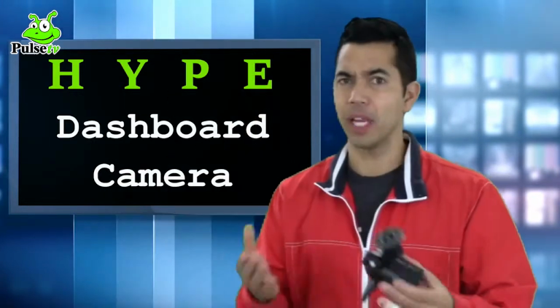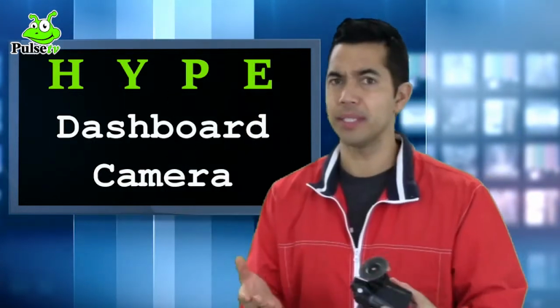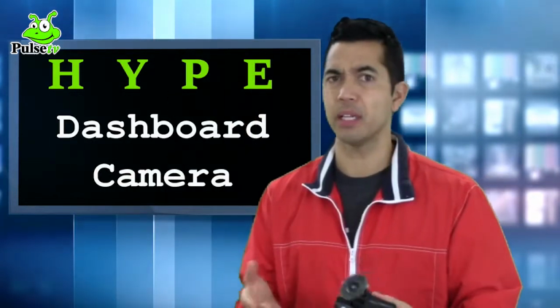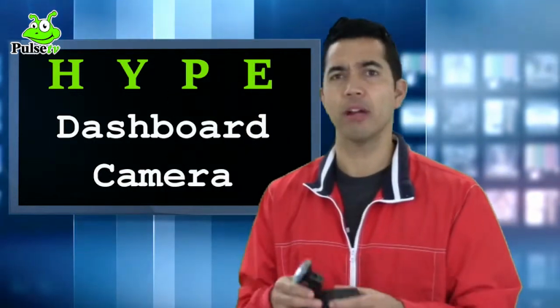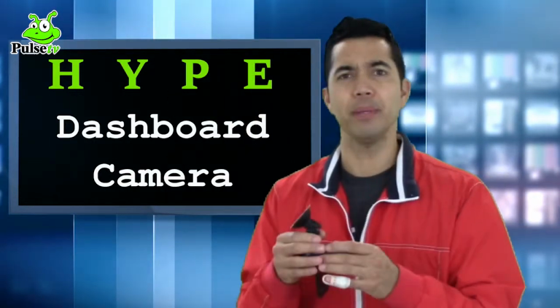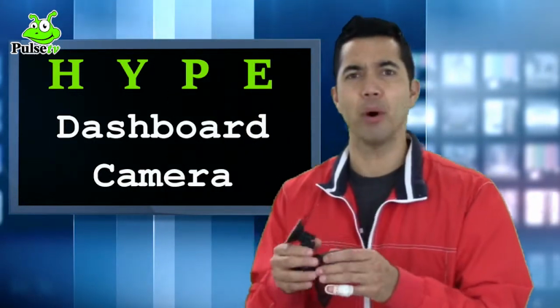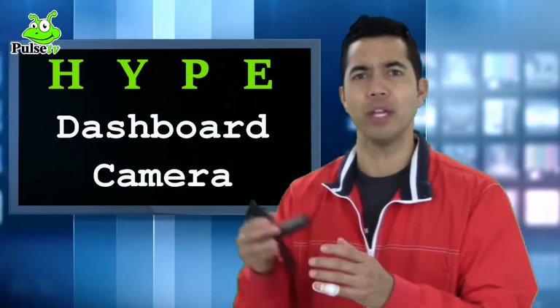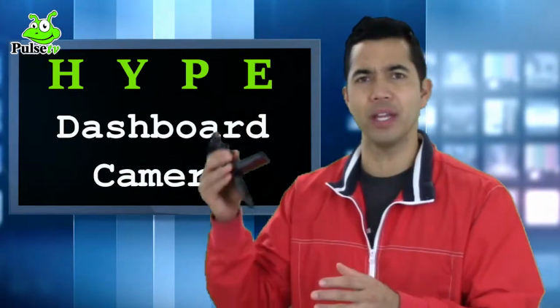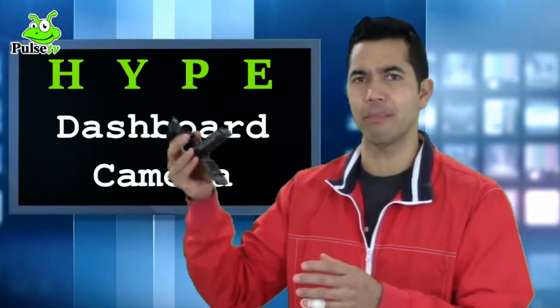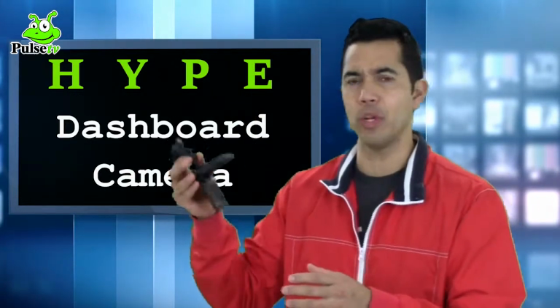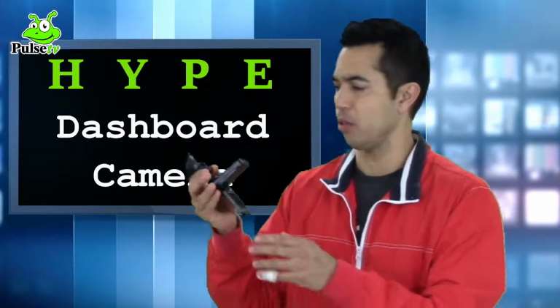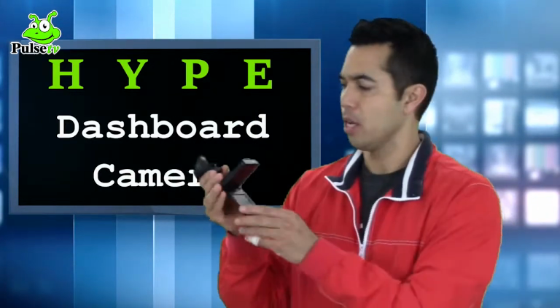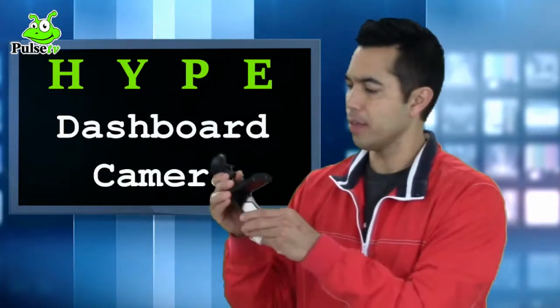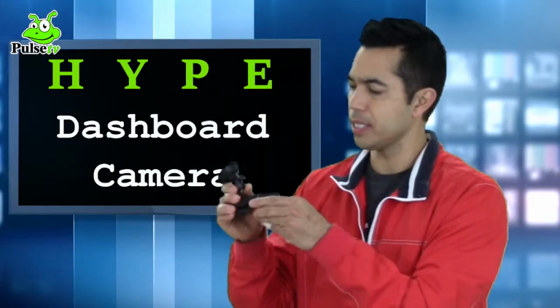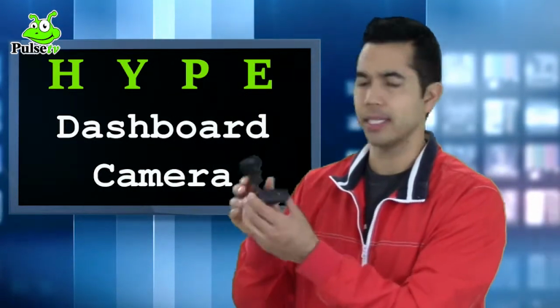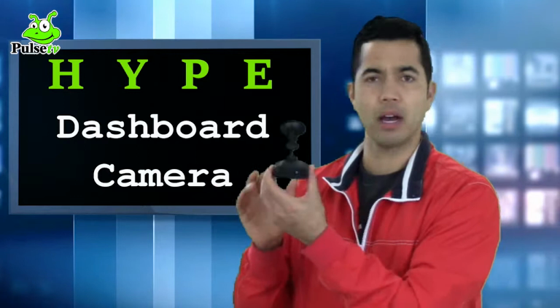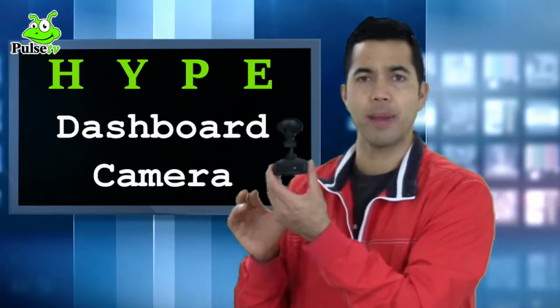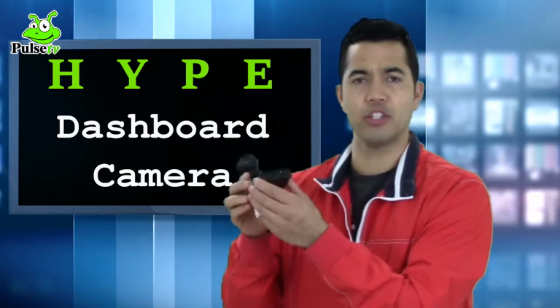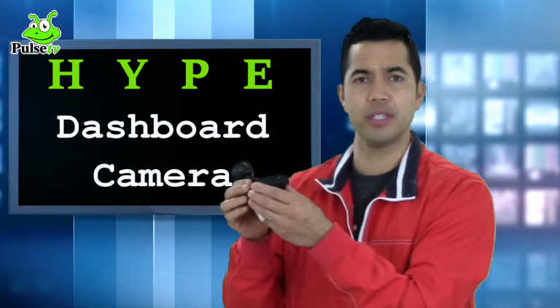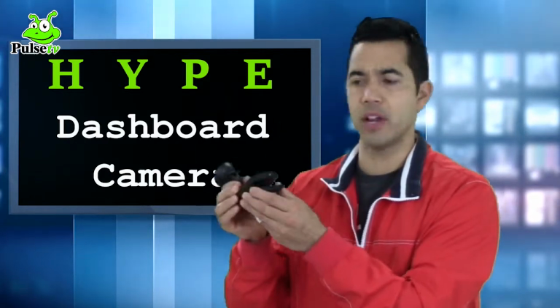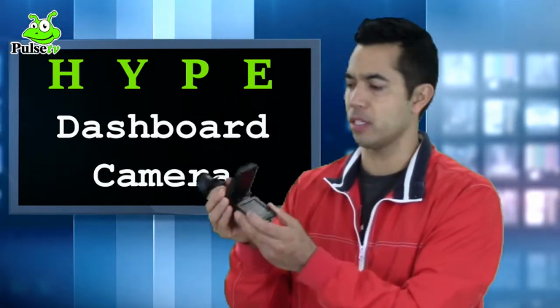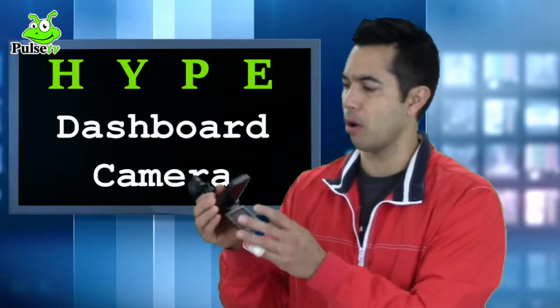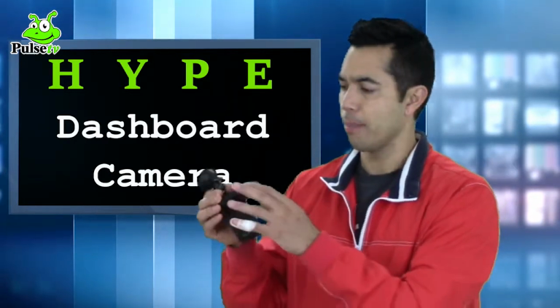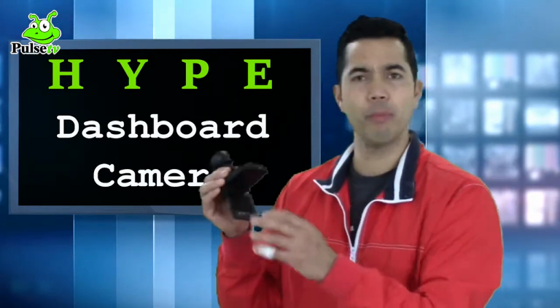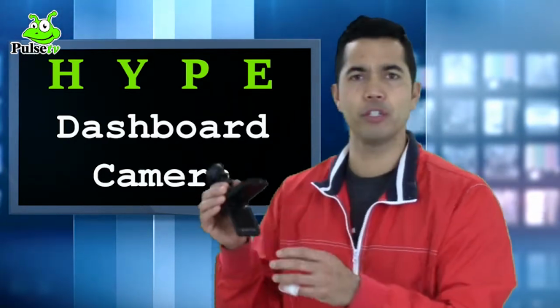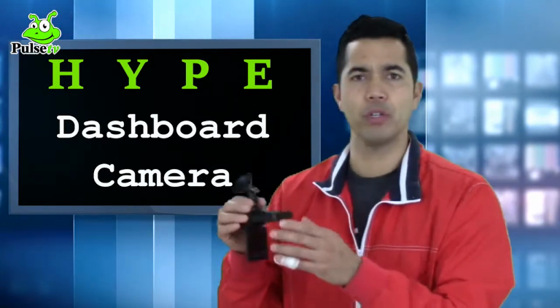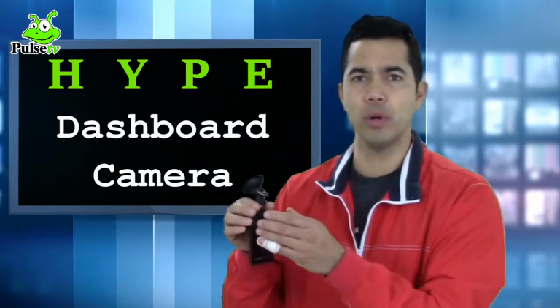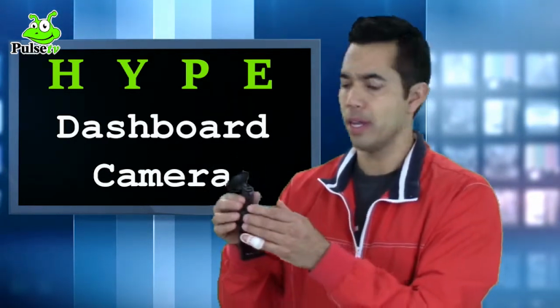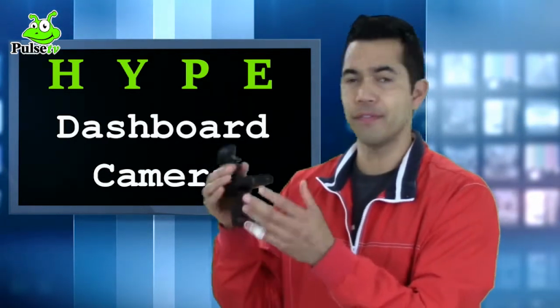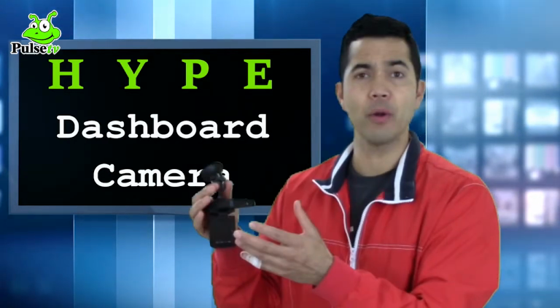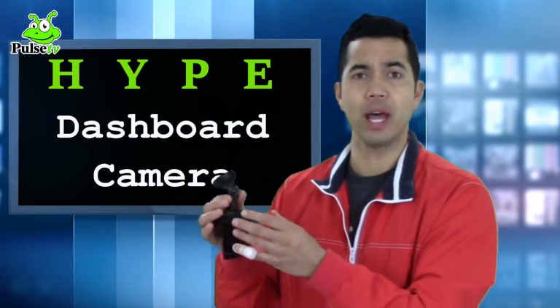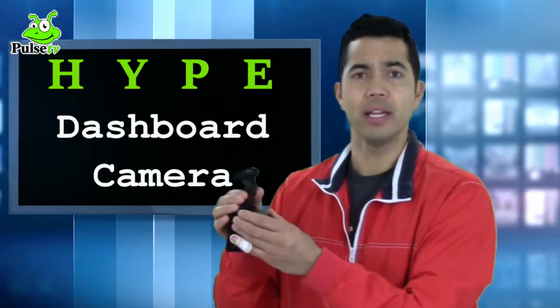One thing I'm a stickler about is big bulky things on my windshield. This is nice and compact, as you can see — very small. The power button responds really quickly and it's very light.